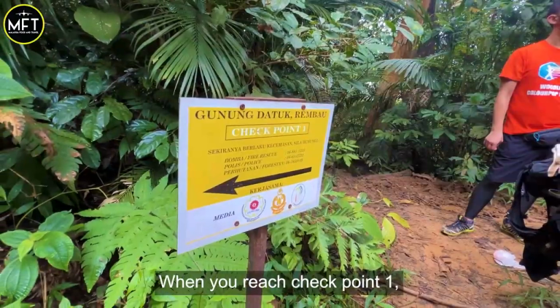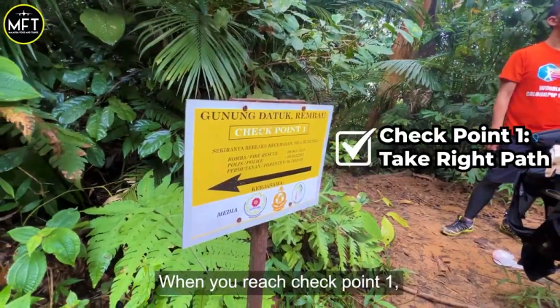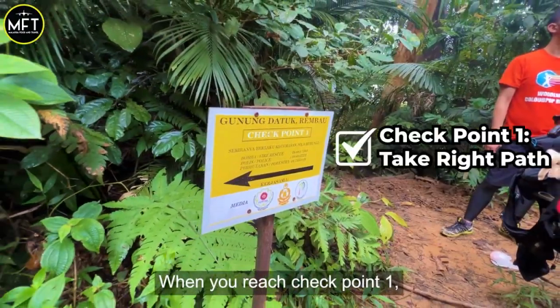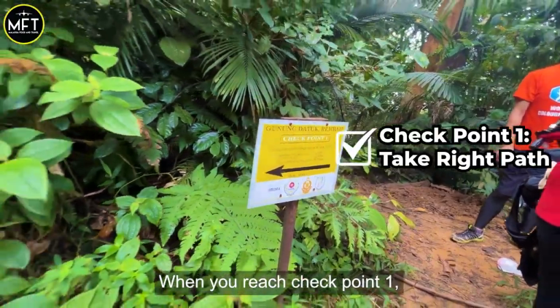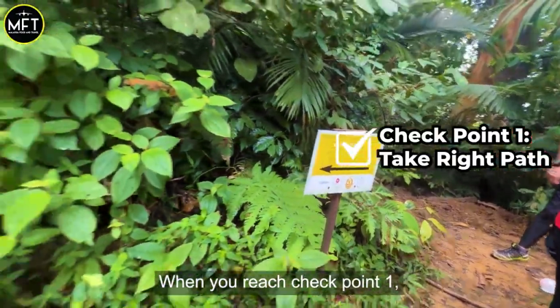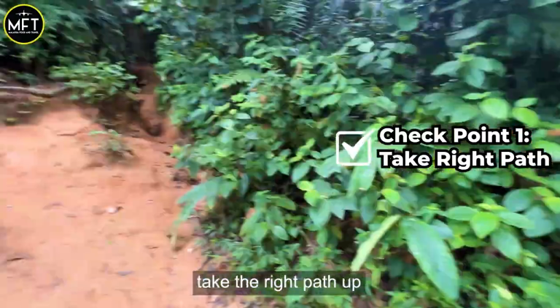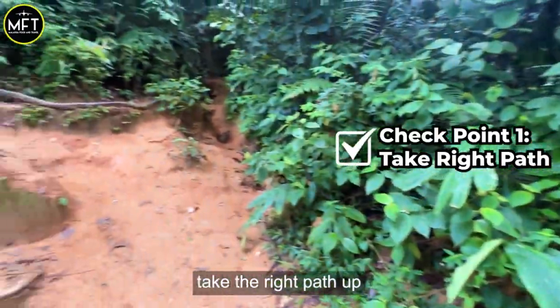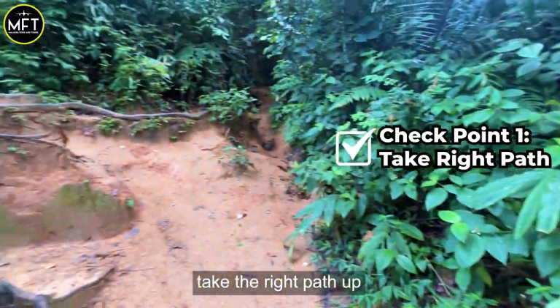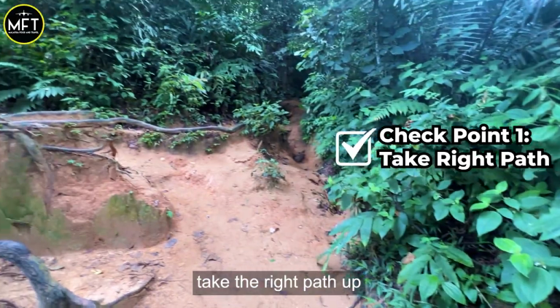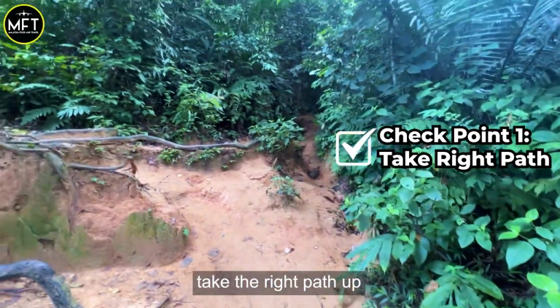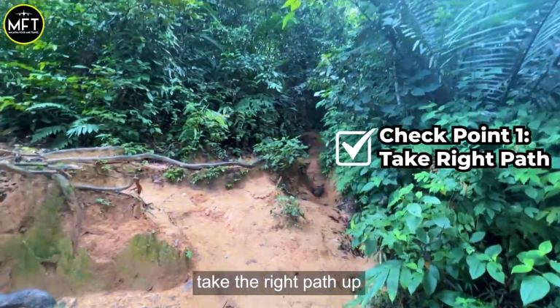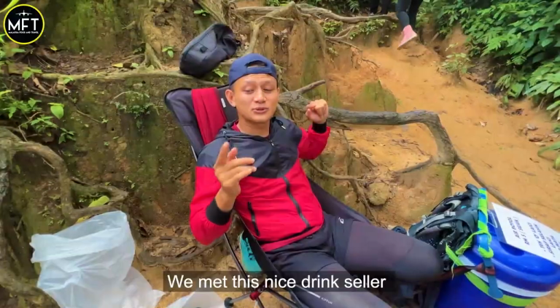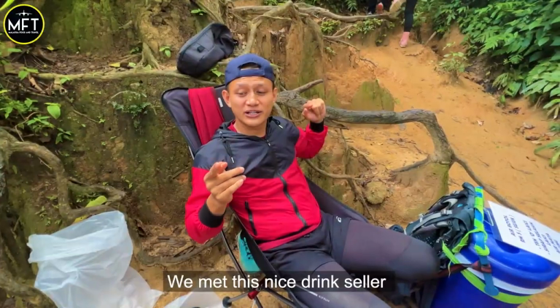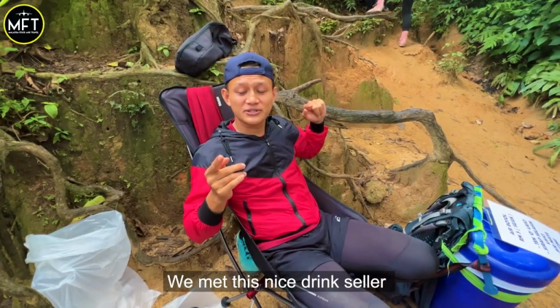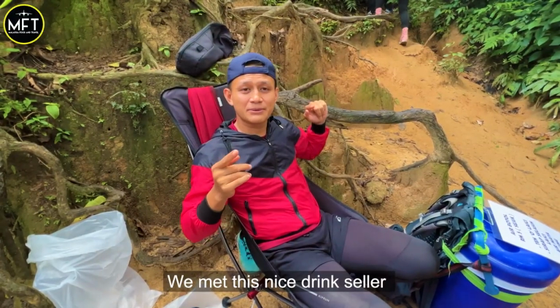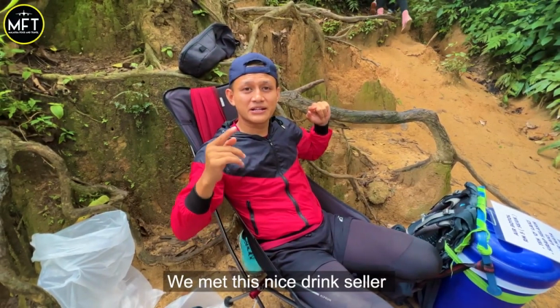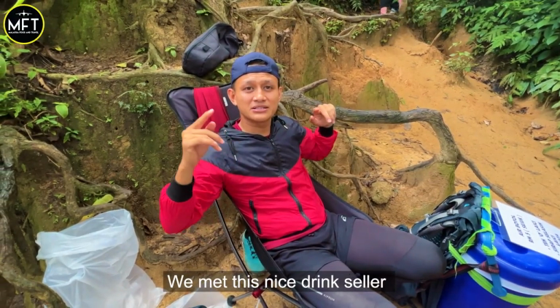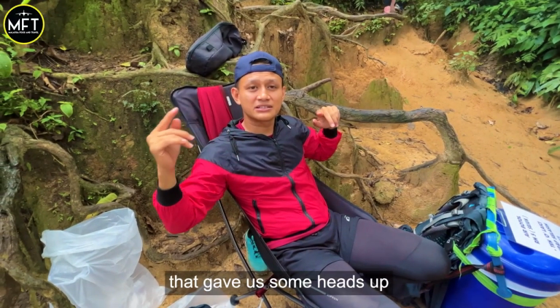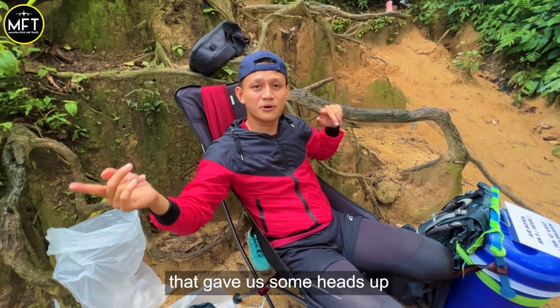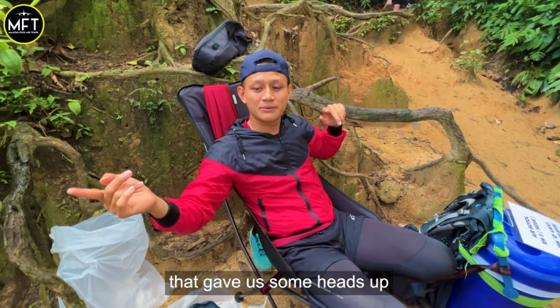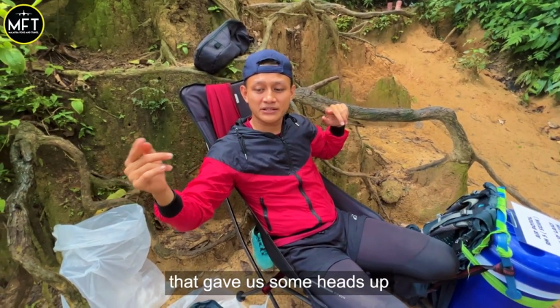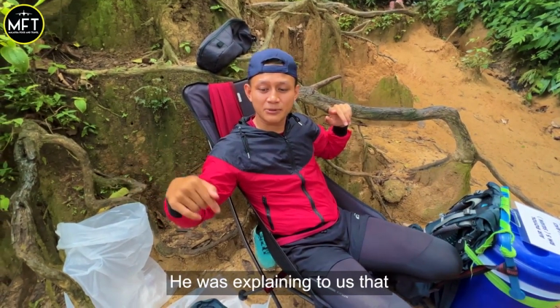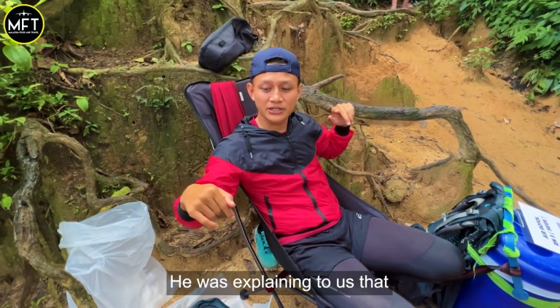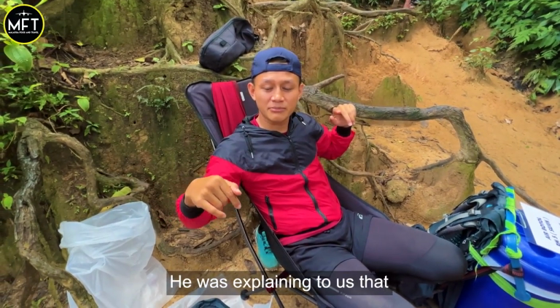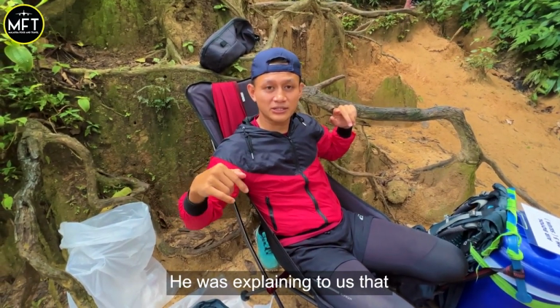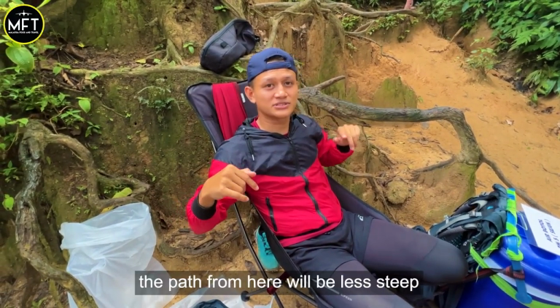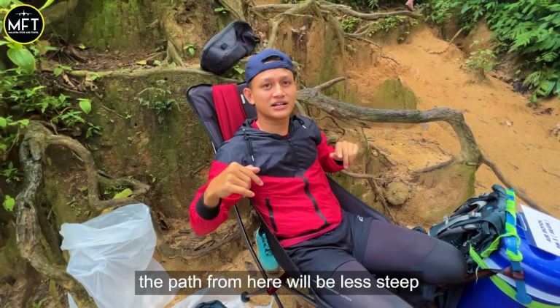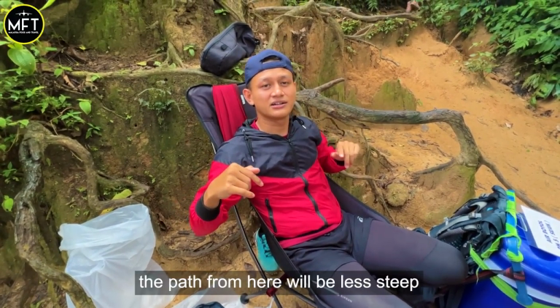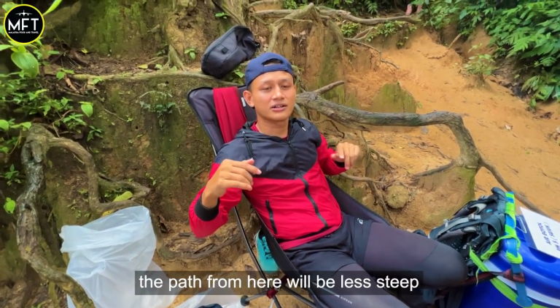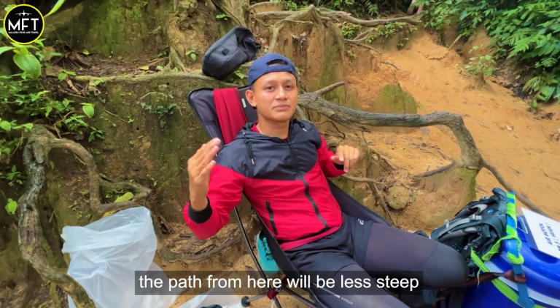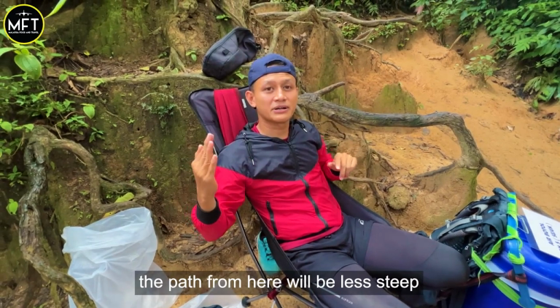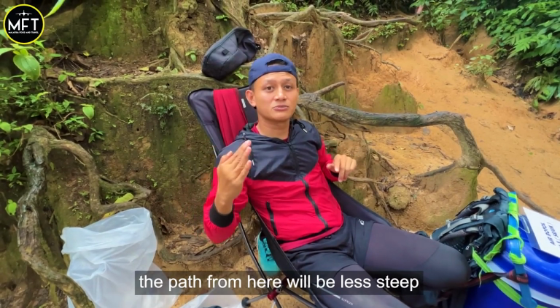When you reach checkpoint 1, take the right path up. We met a nice string seller that gave us some heads up. He was explaining to us that the path from here will be less steep.